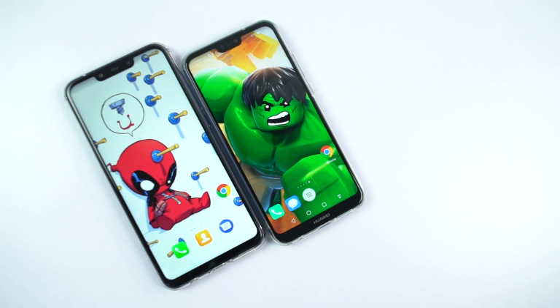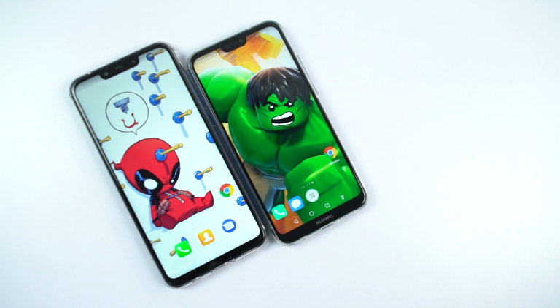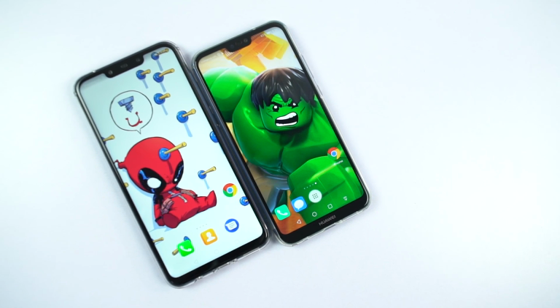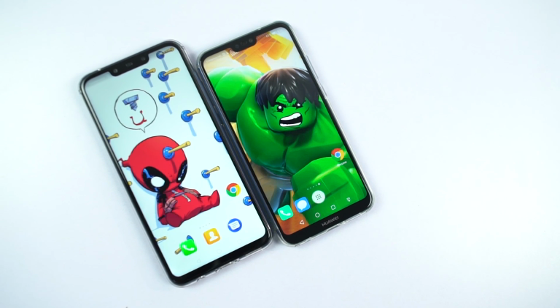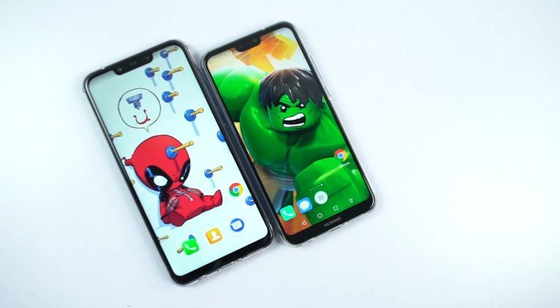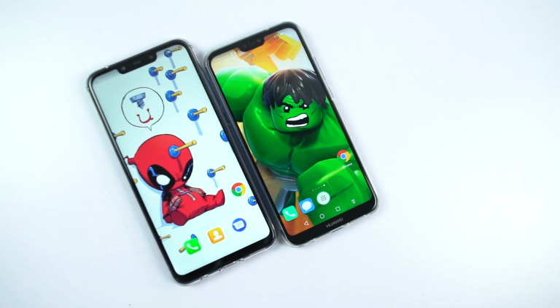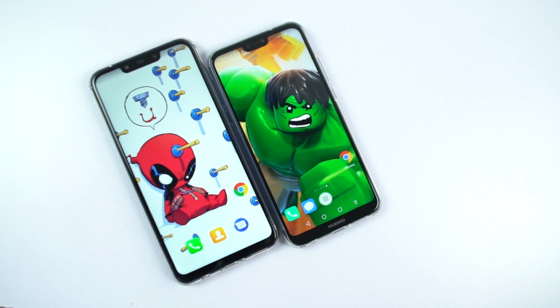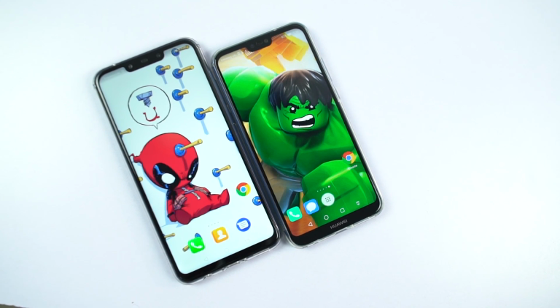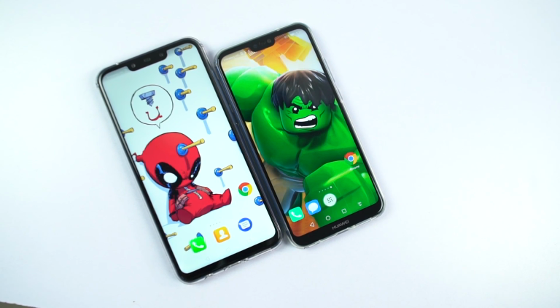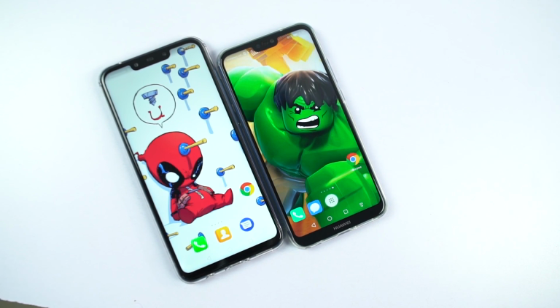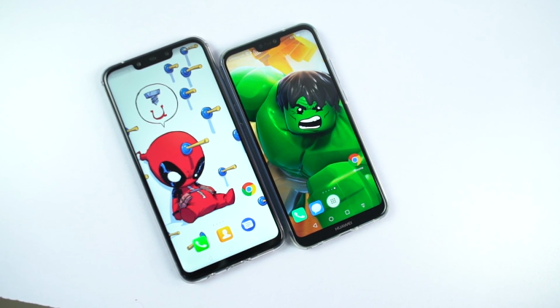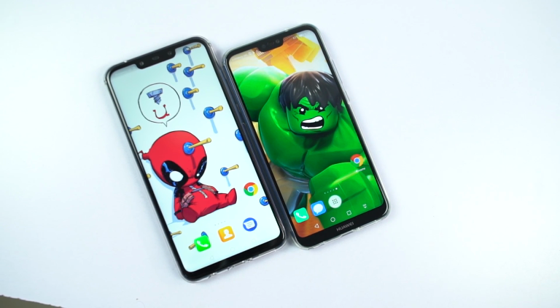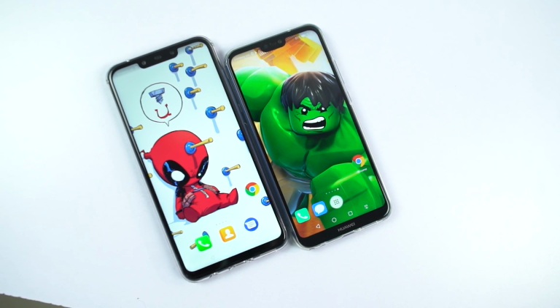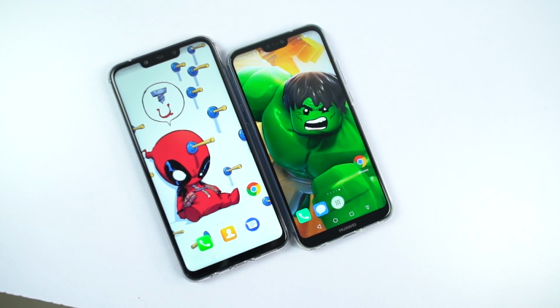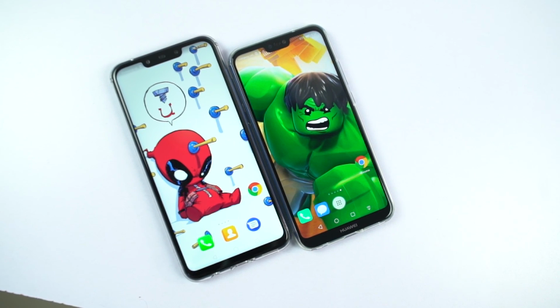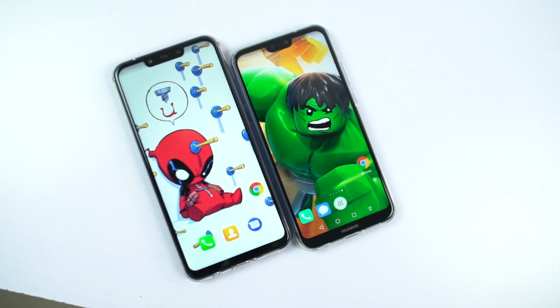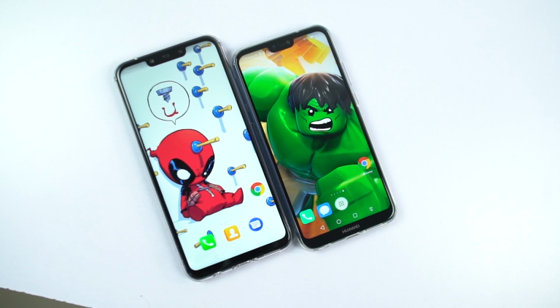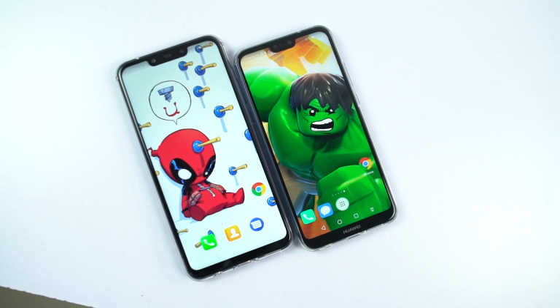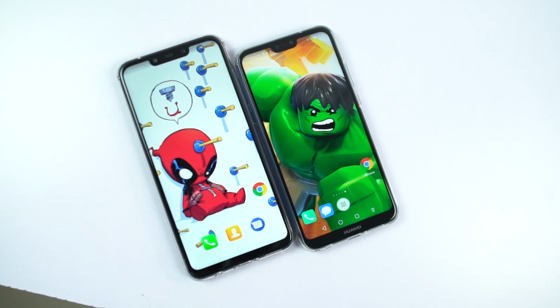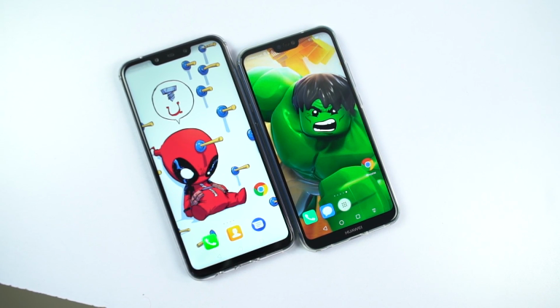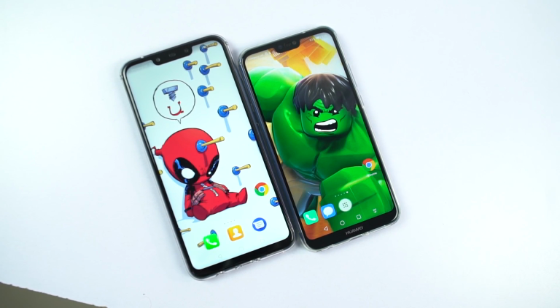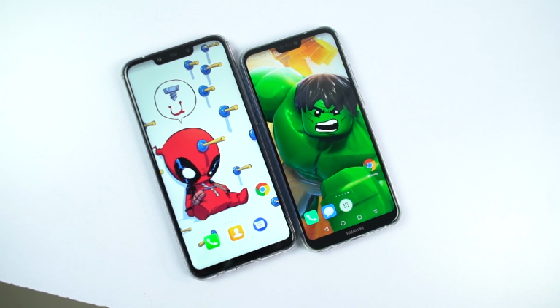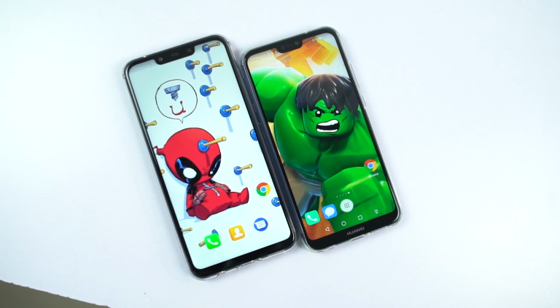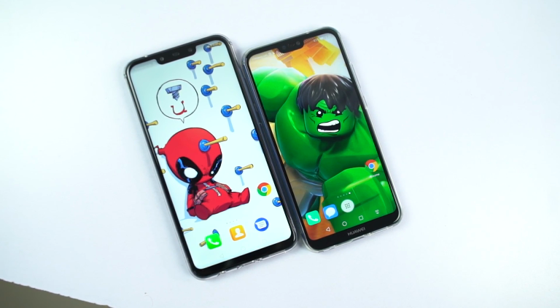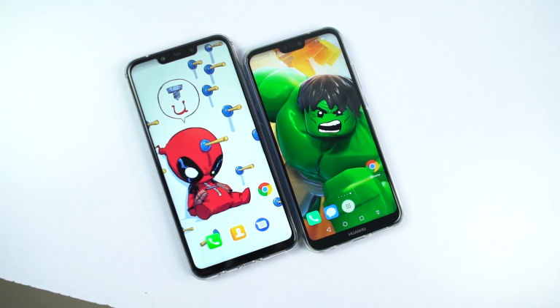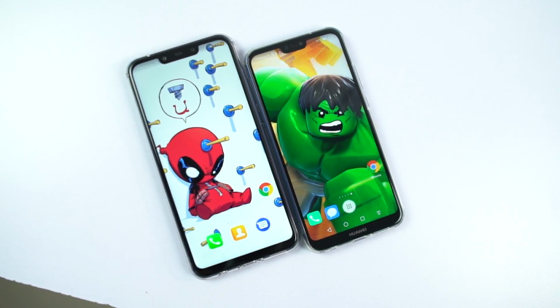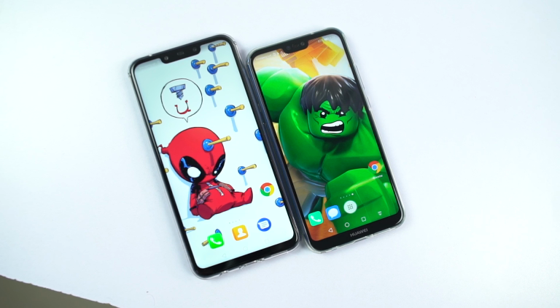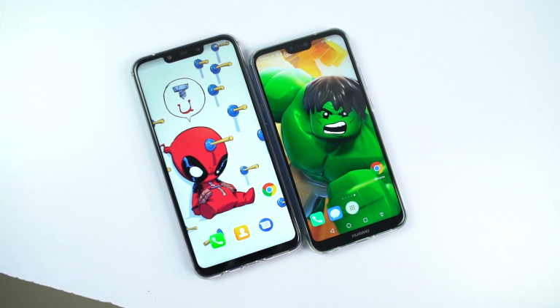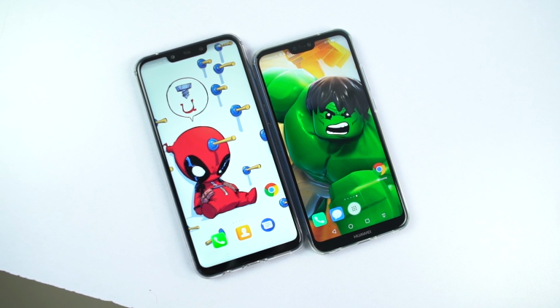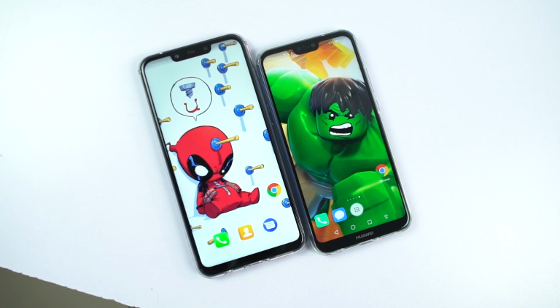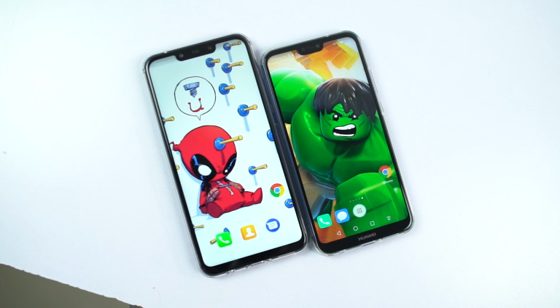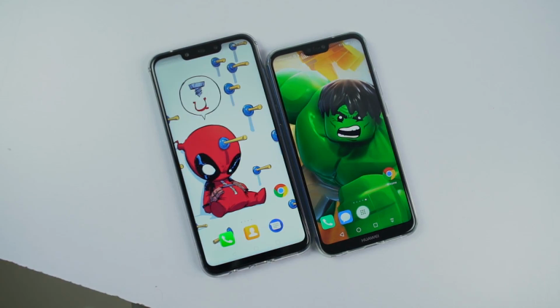Hi there guys, I am Nikhil from greedytech, and this is the speed test between Huawei Nova 3i and Huawei P20 Lite.